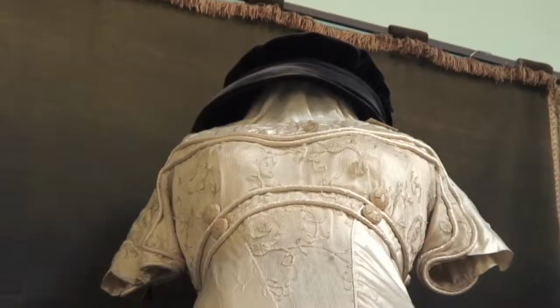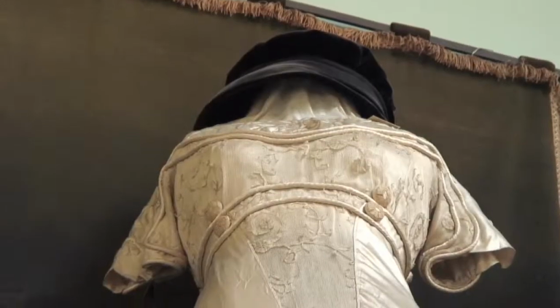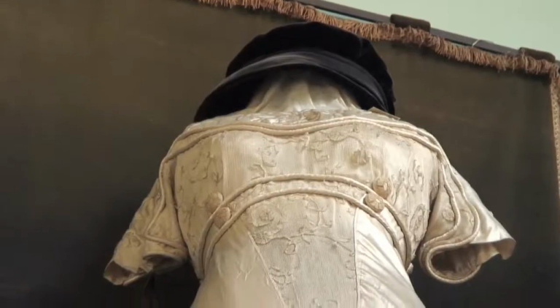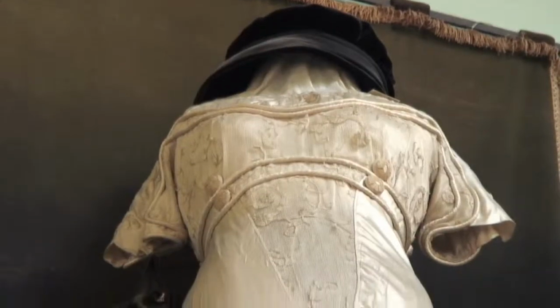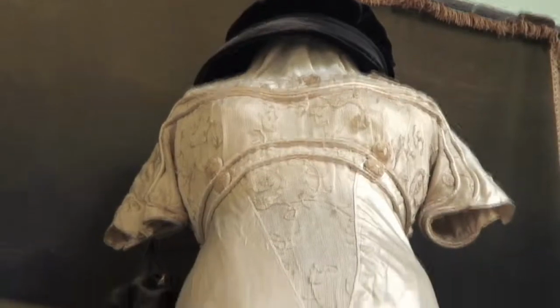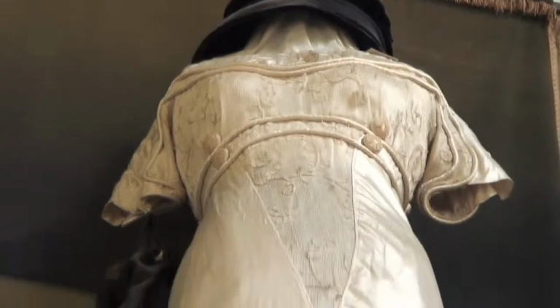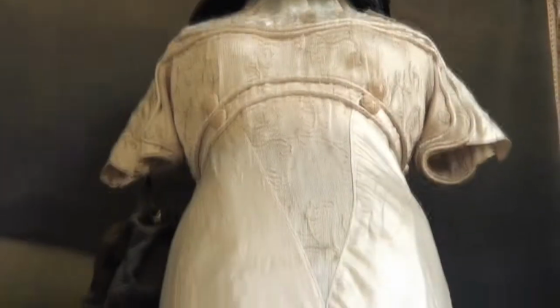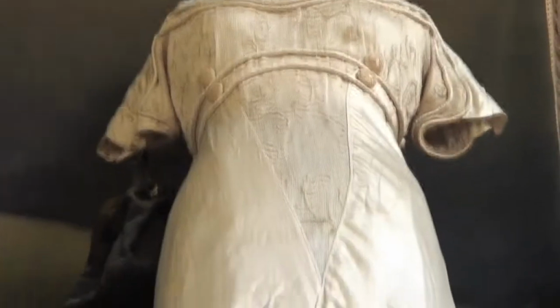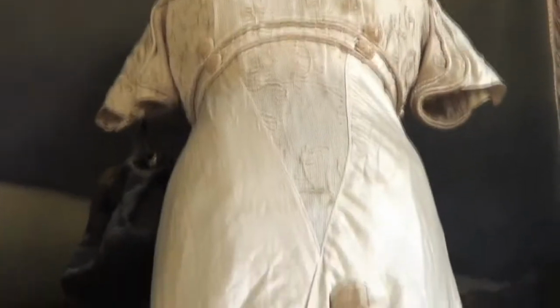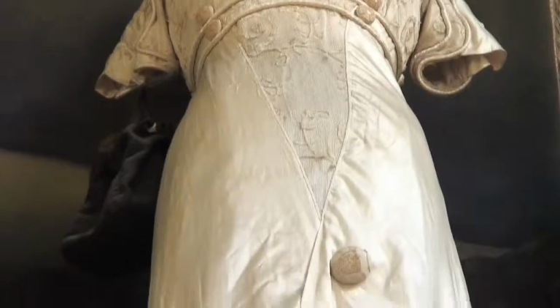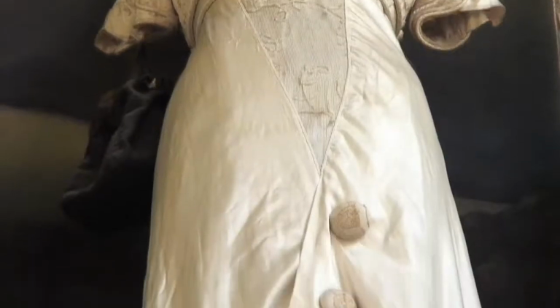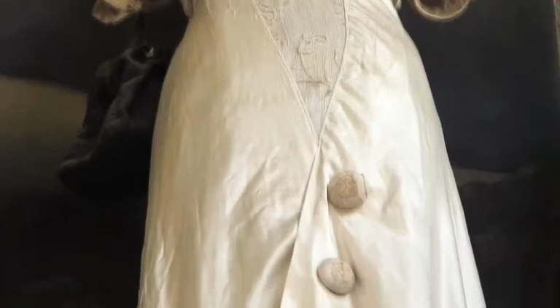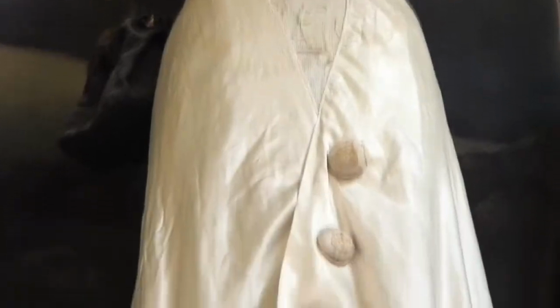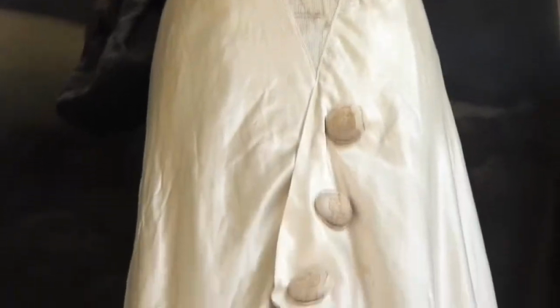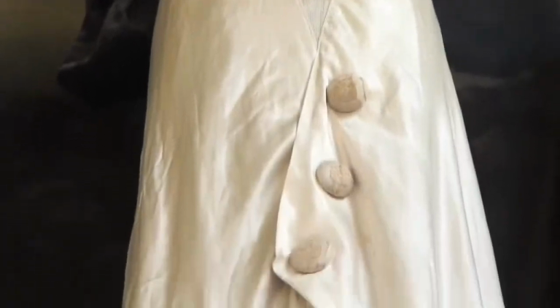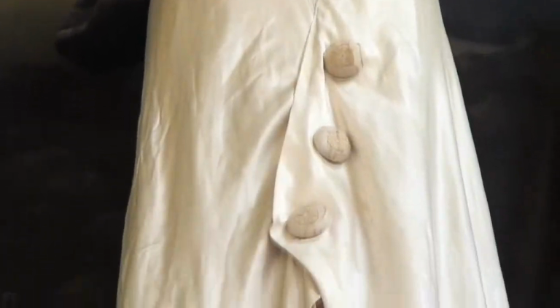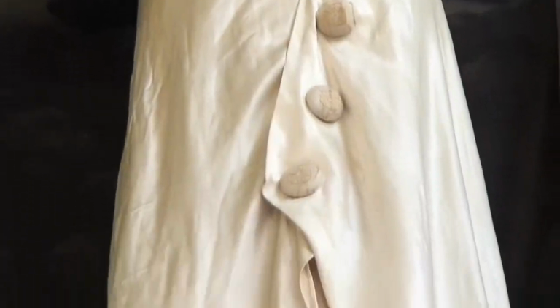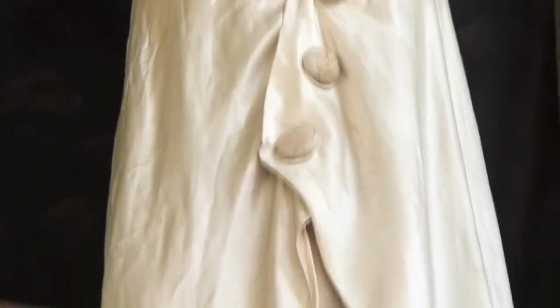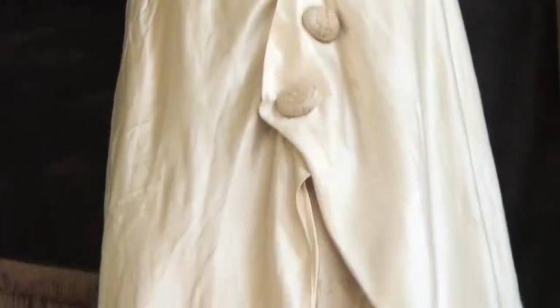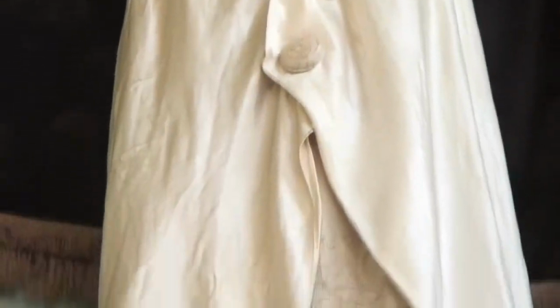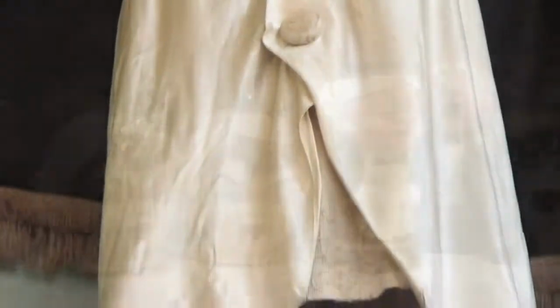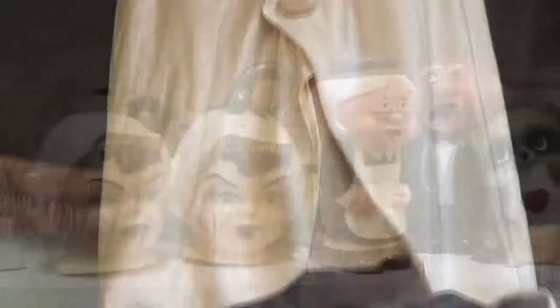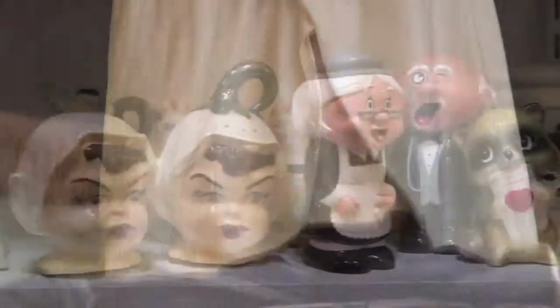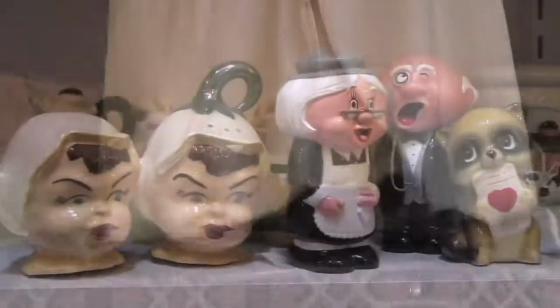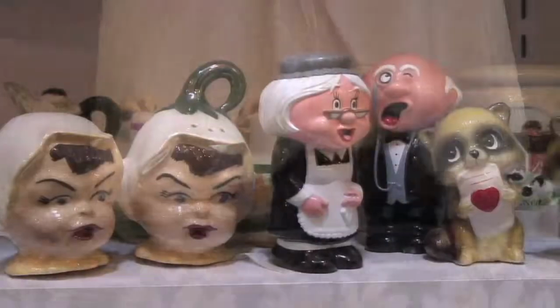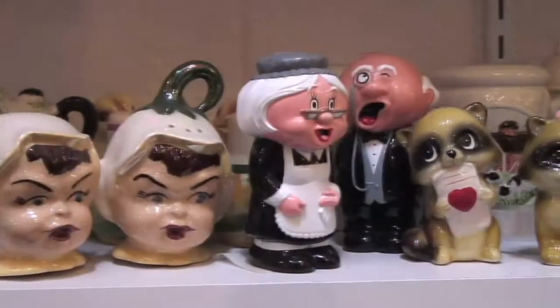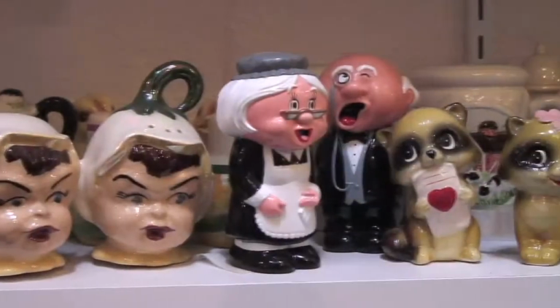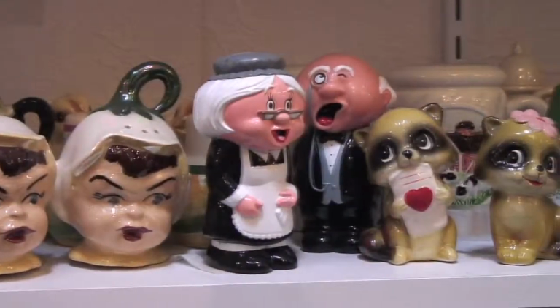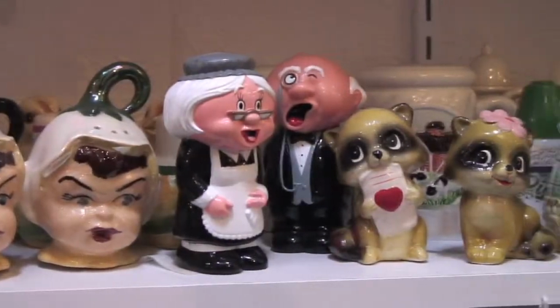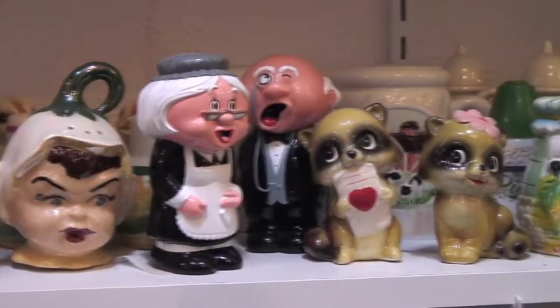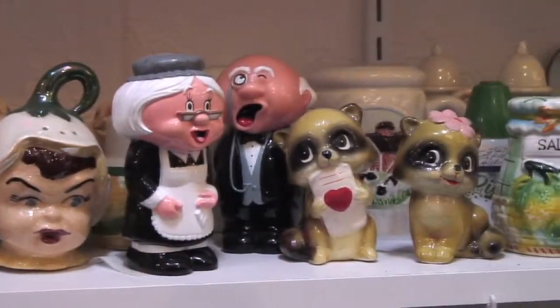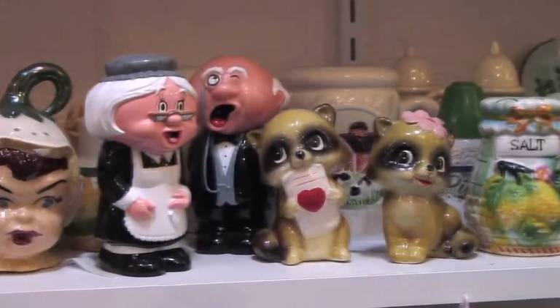We have people that just come in and talk to us in the neighborhood. It's a friendly neighborhood. Everybody knows everyone.